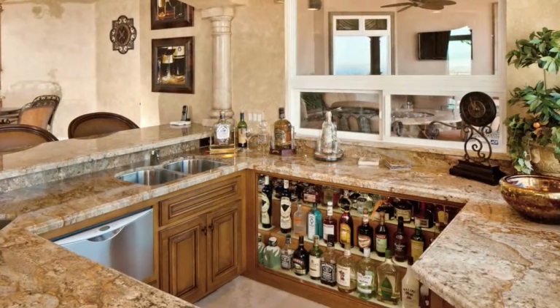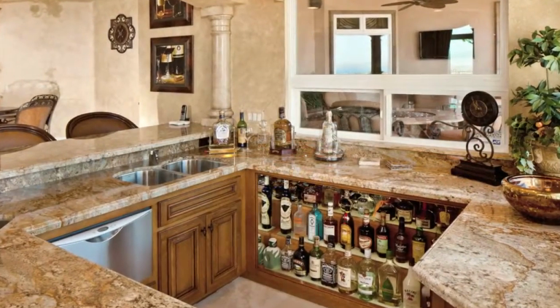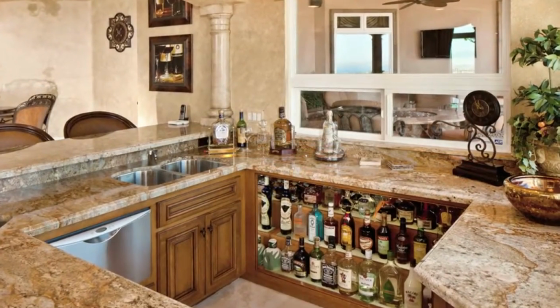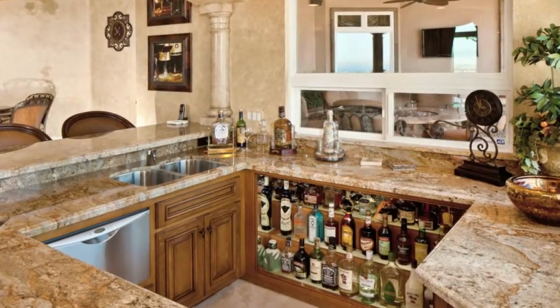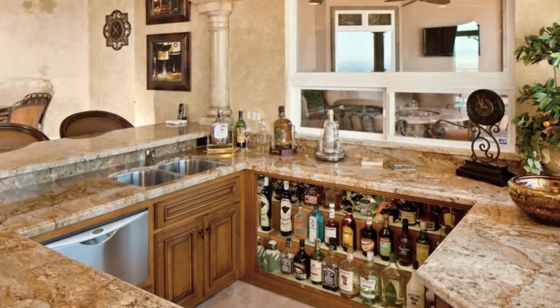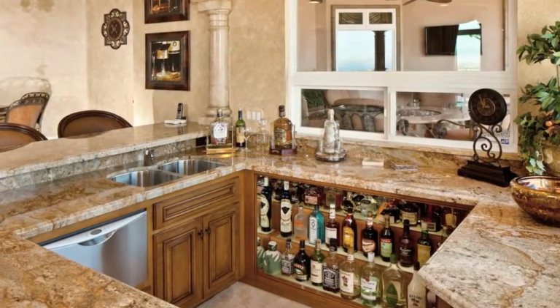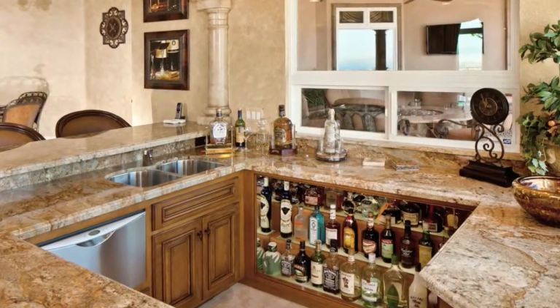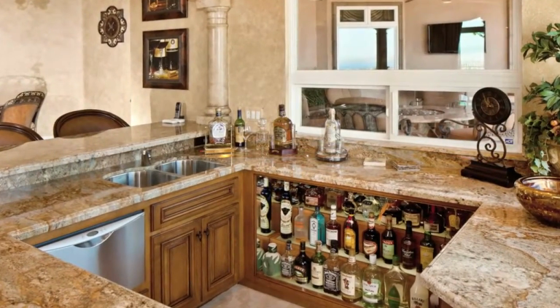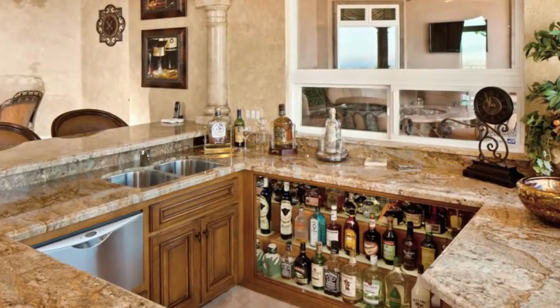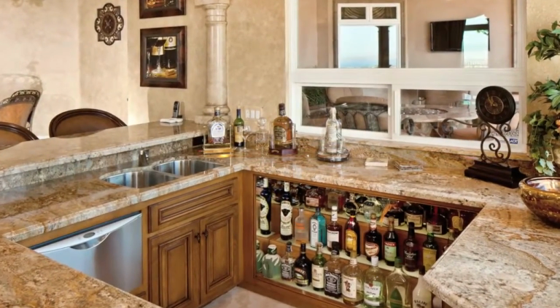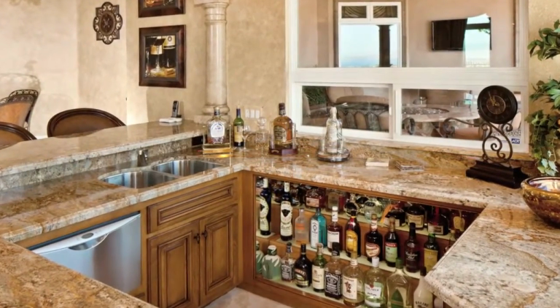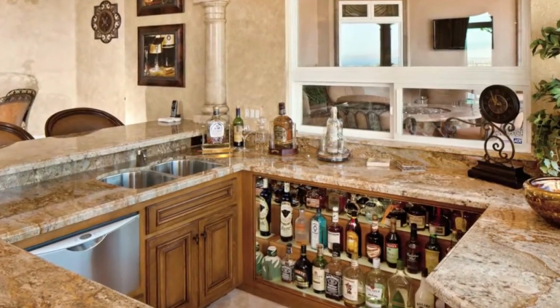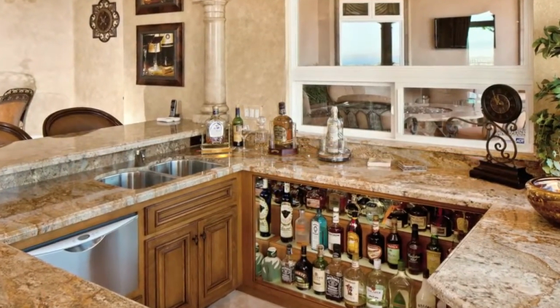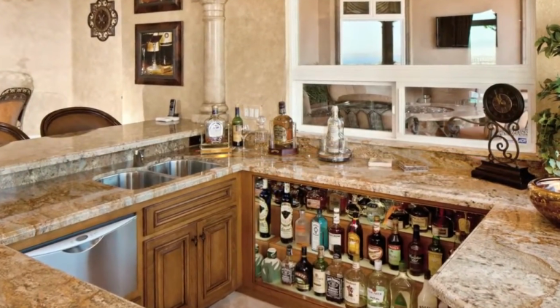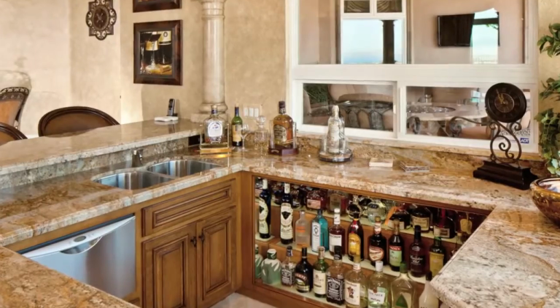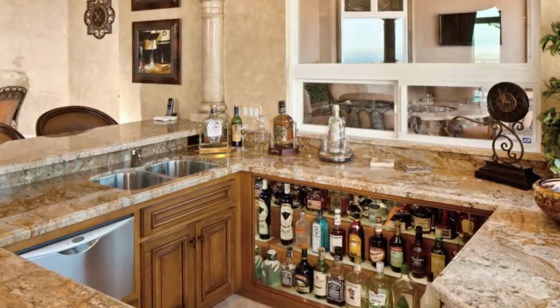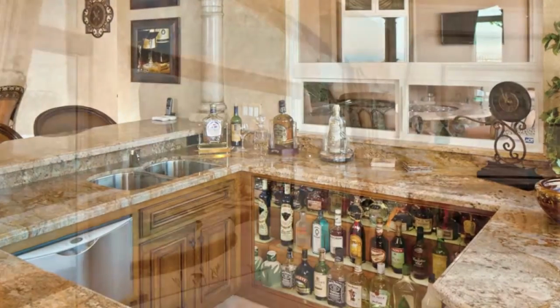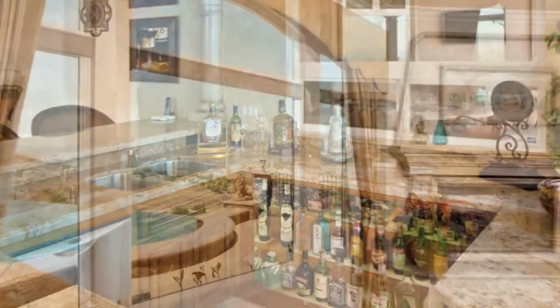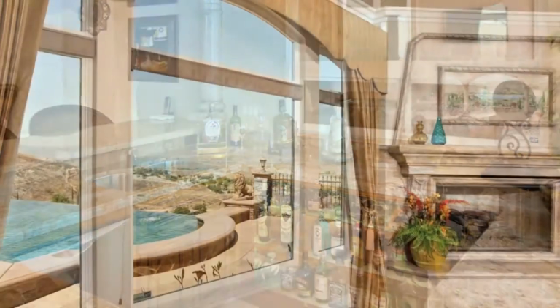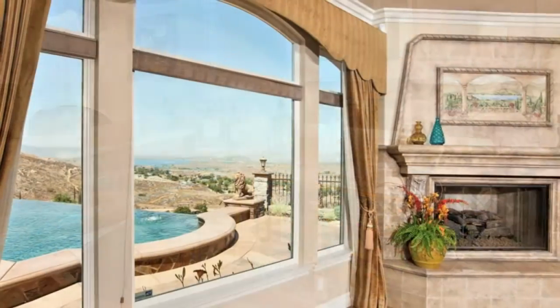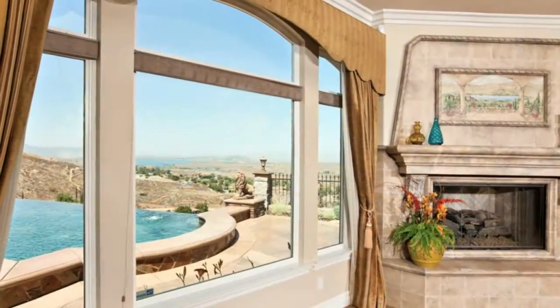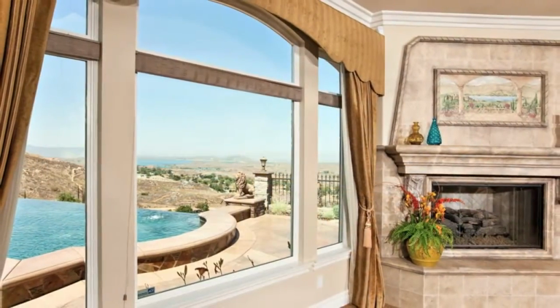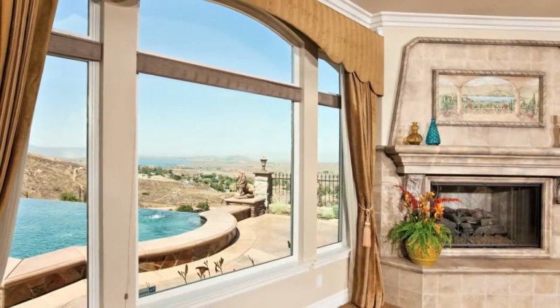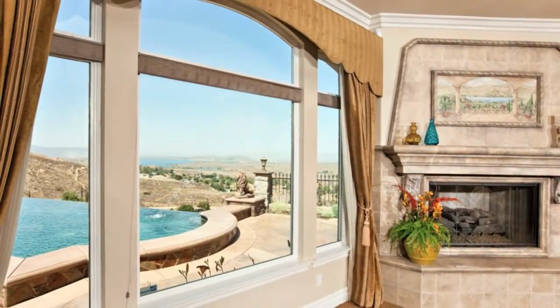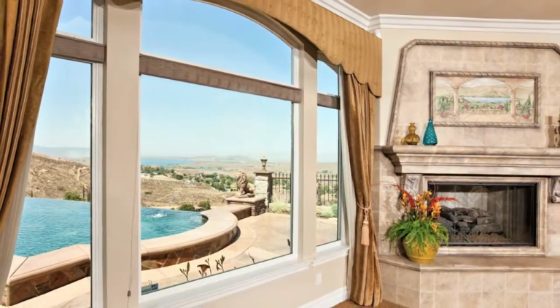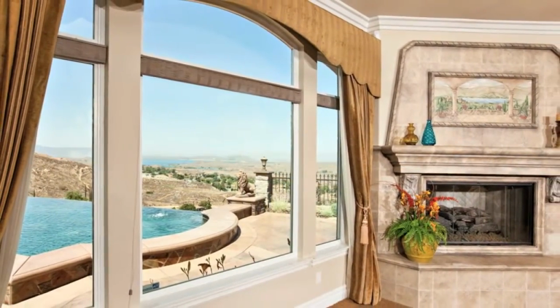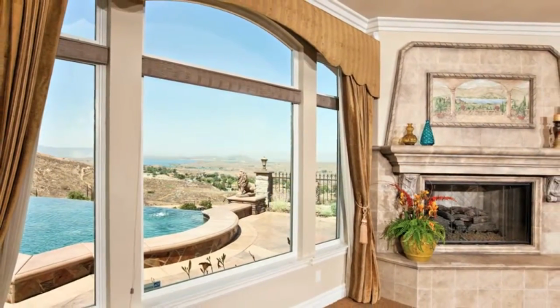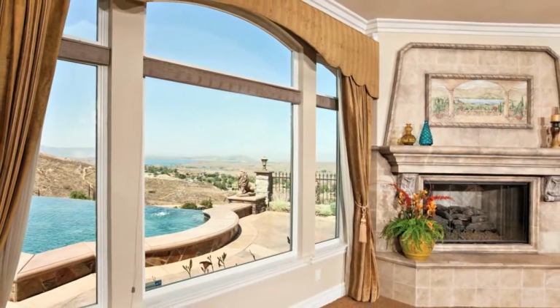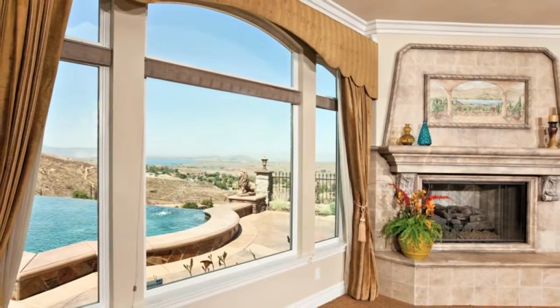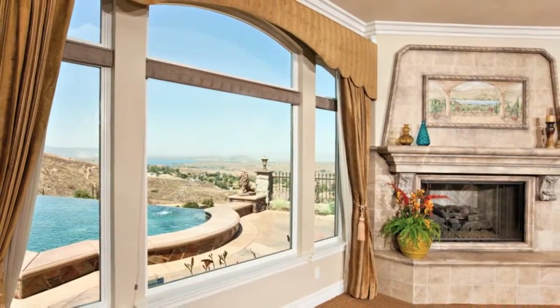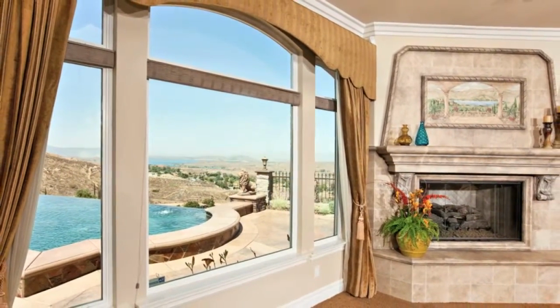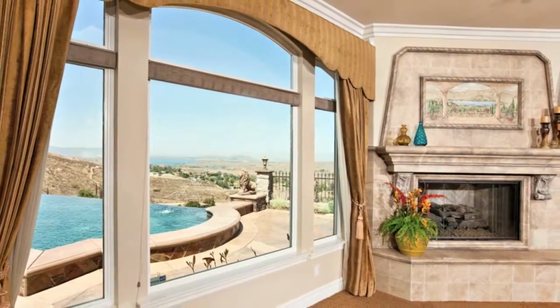There's a built-in glass washer, refrigerator, and compactor. The family room overlooks the lake and mountains.